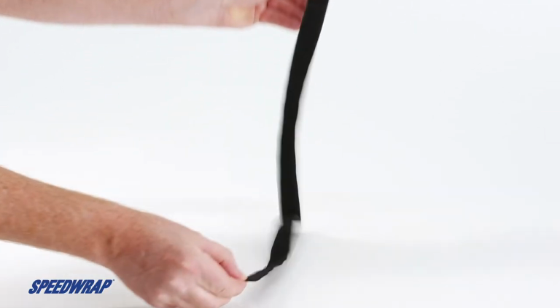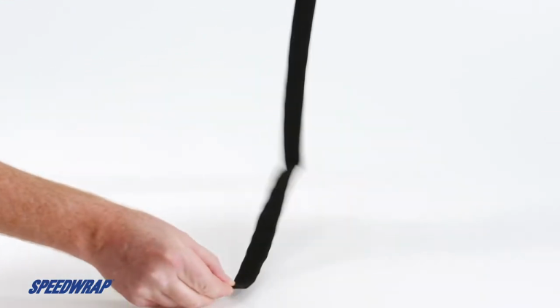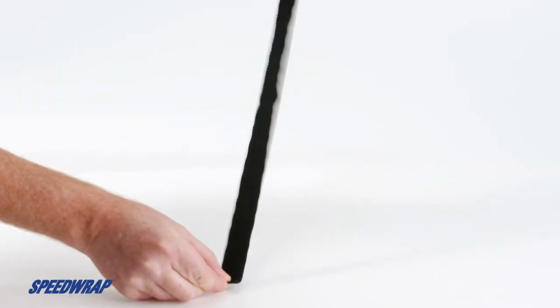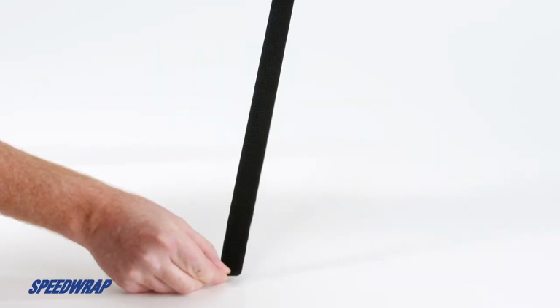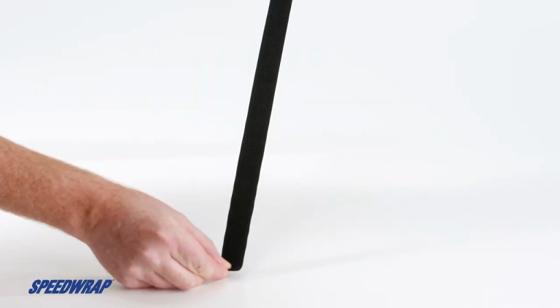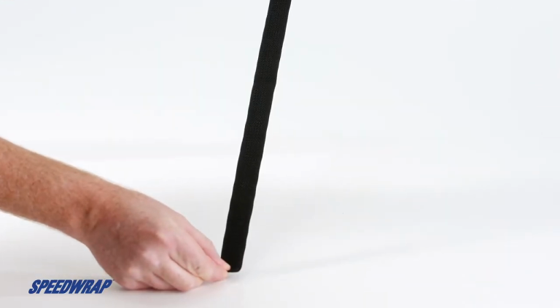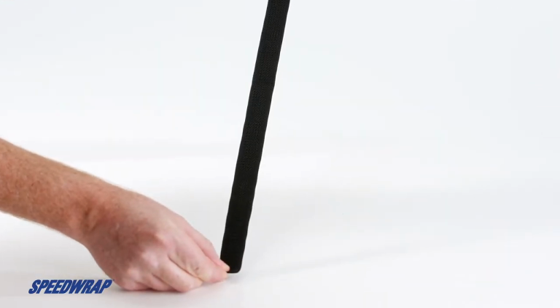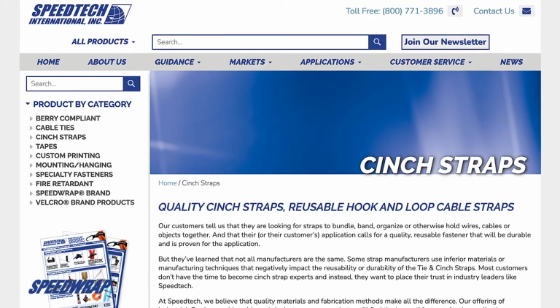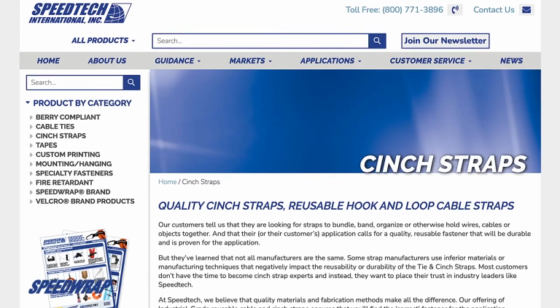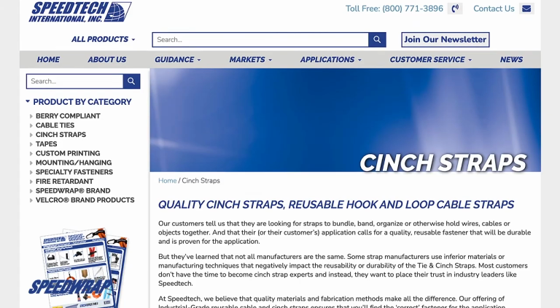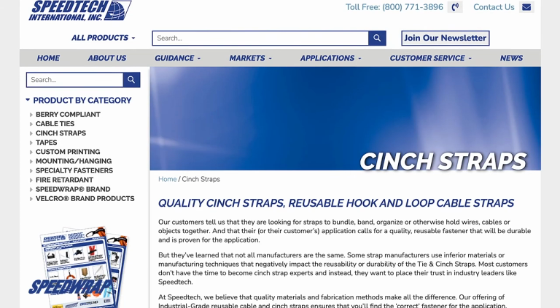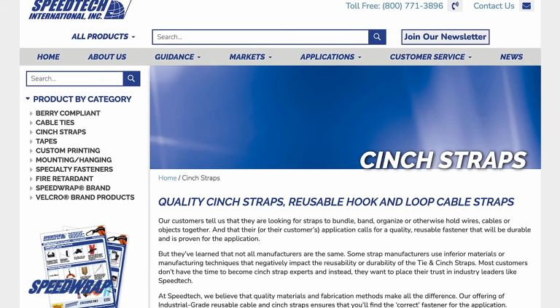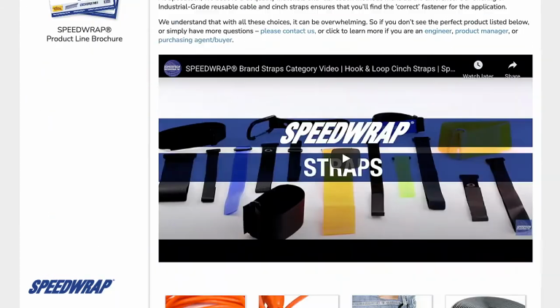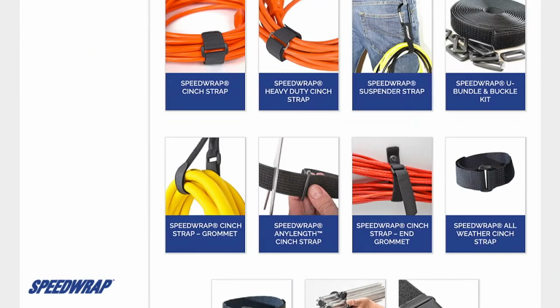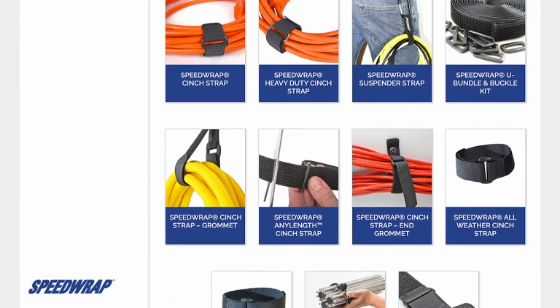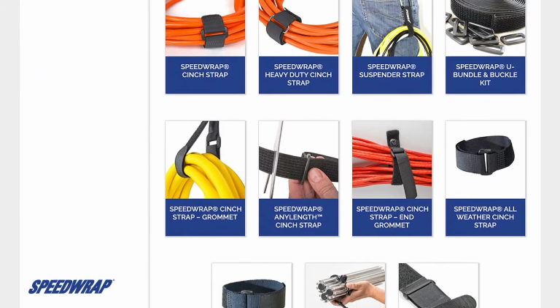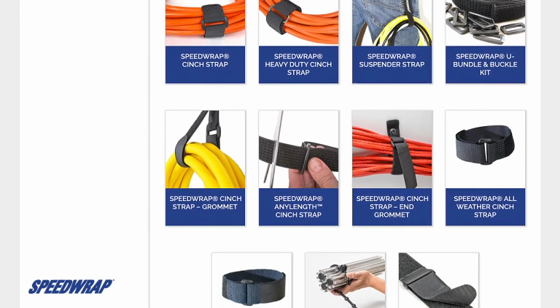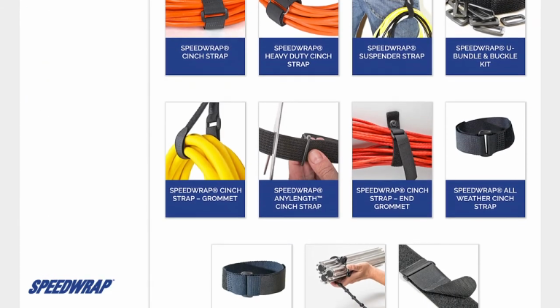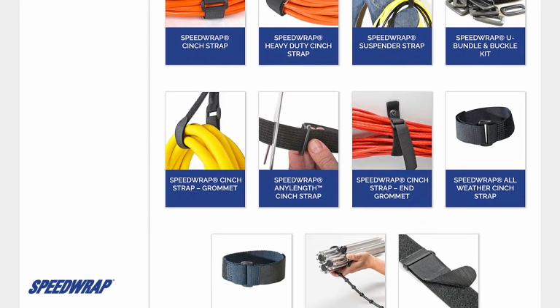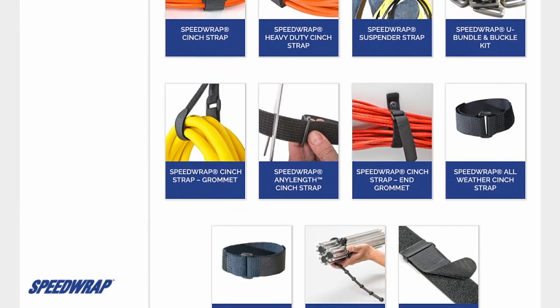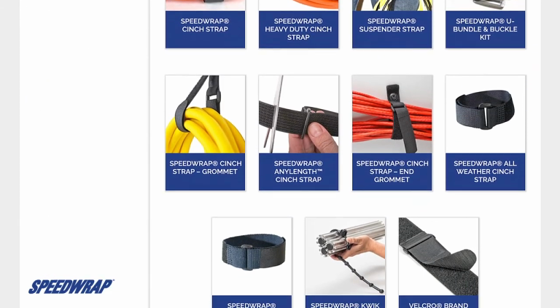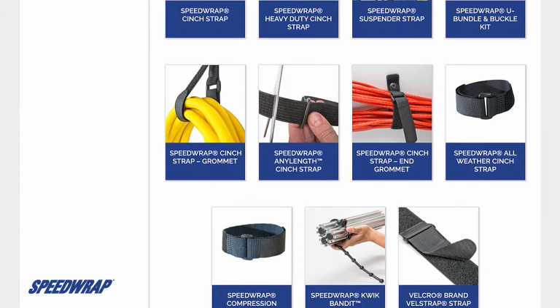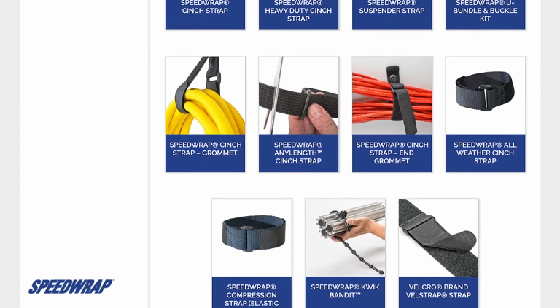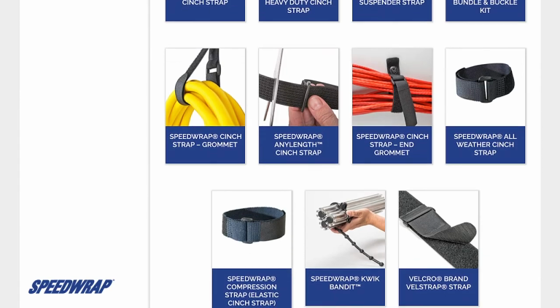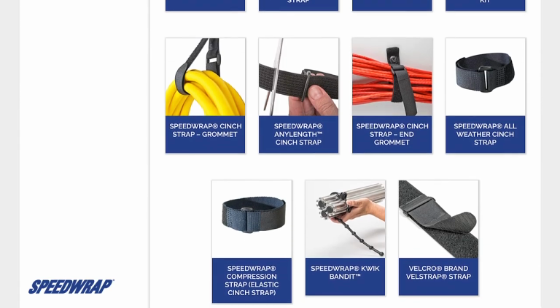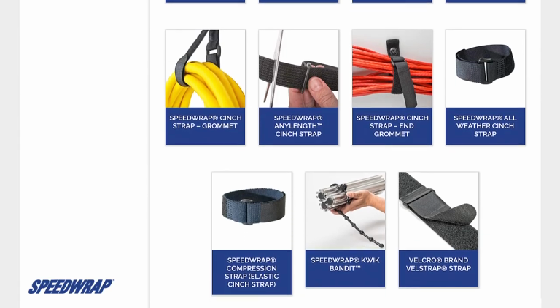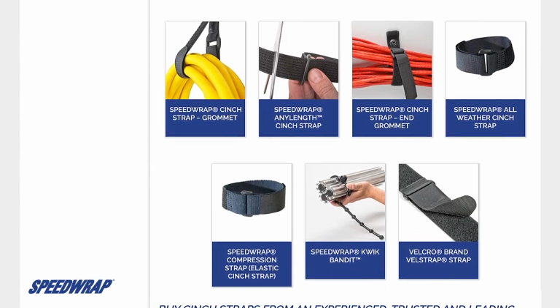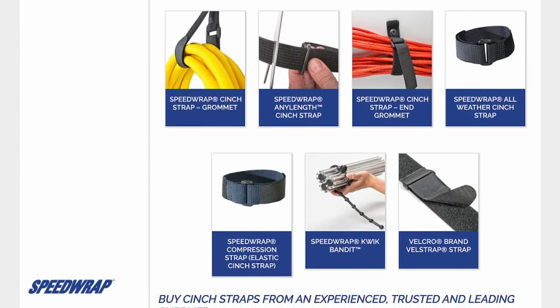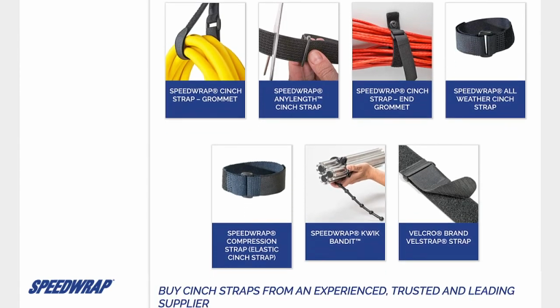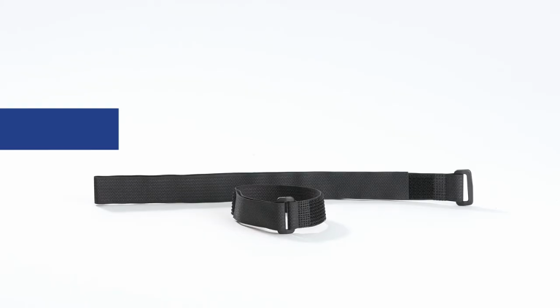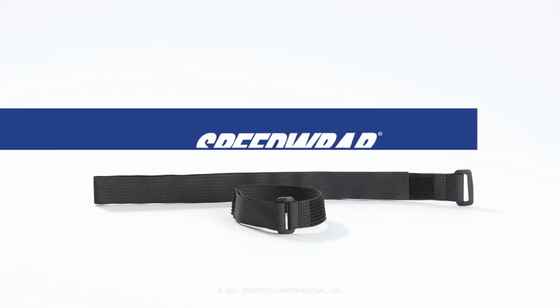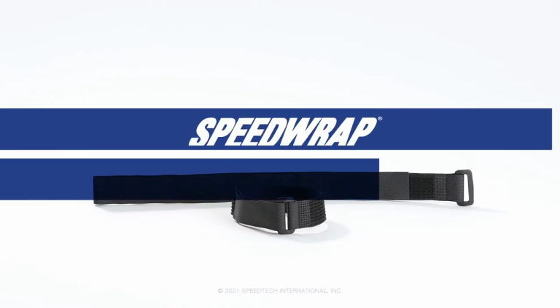To find the correct fastener solution for your application, contact Speedtech or an authorized Speedwrap brand distributor today.